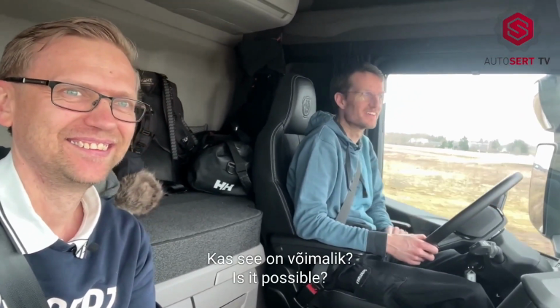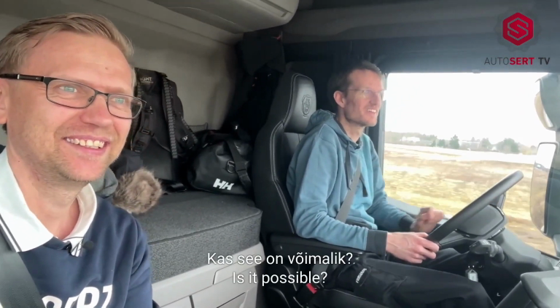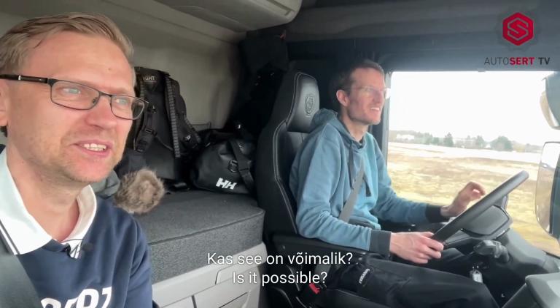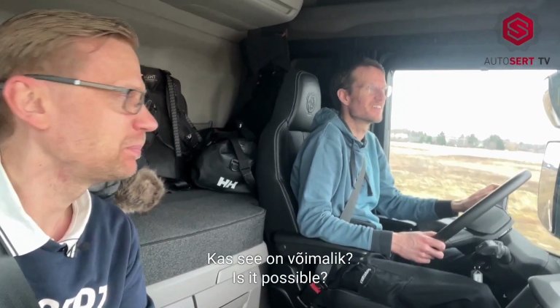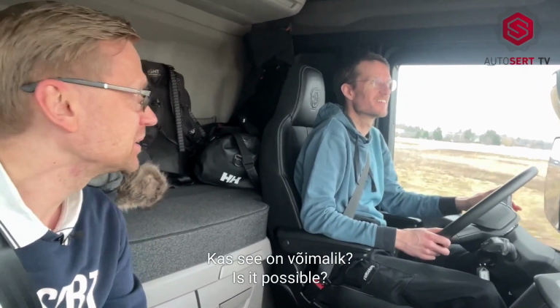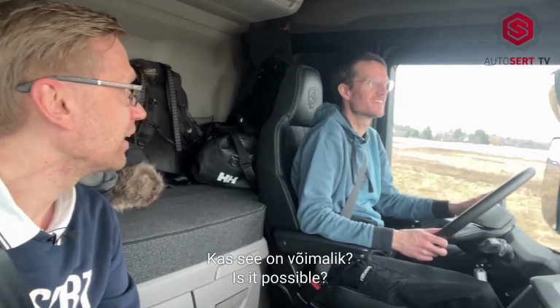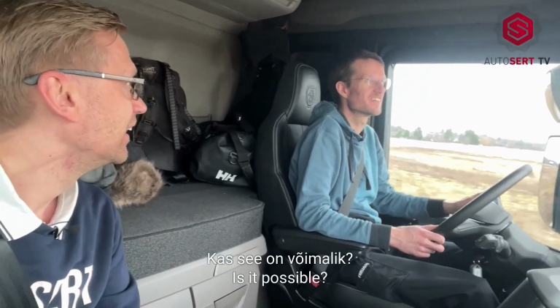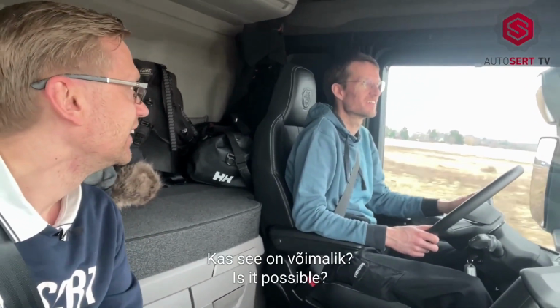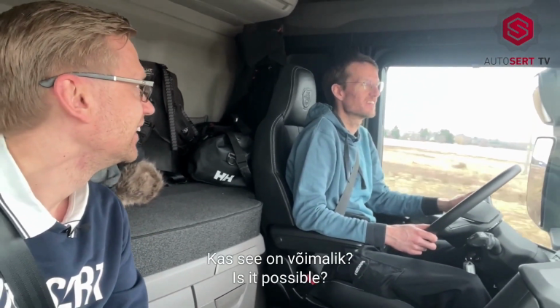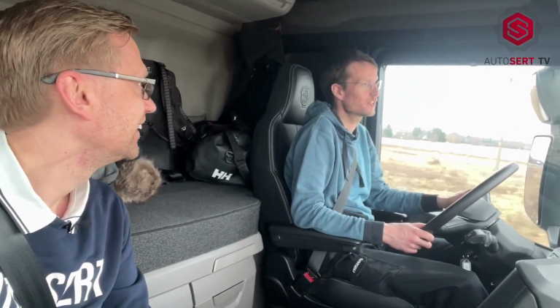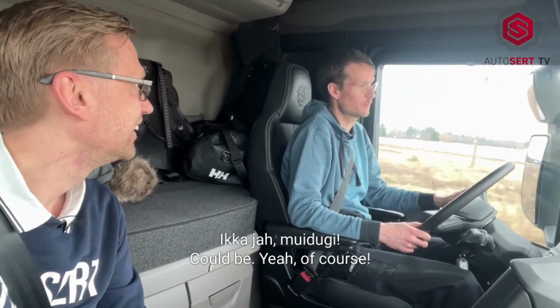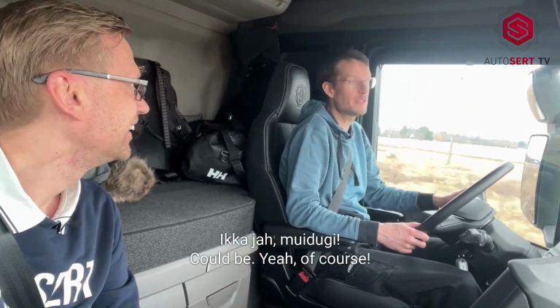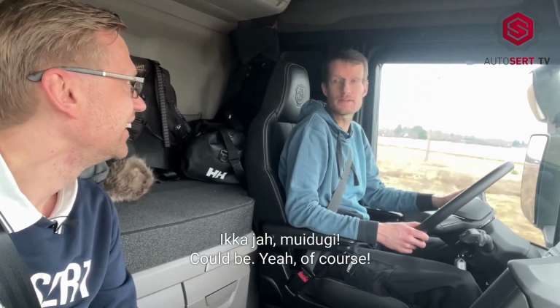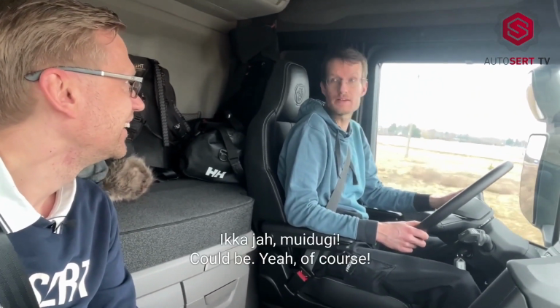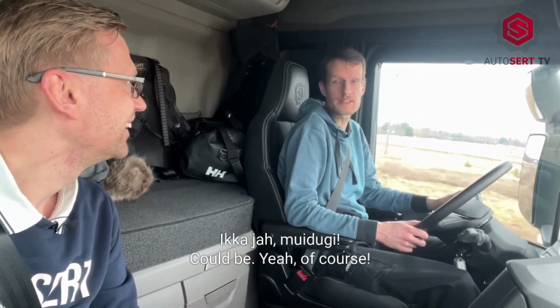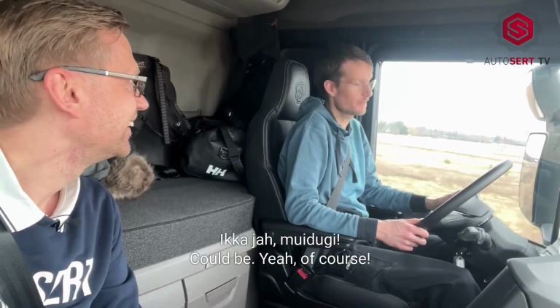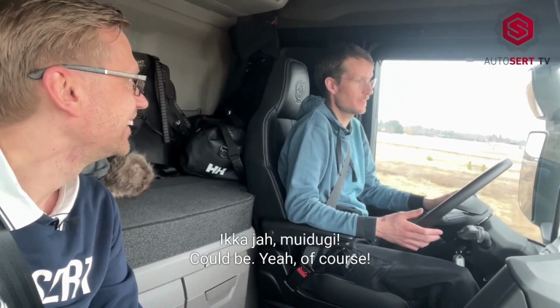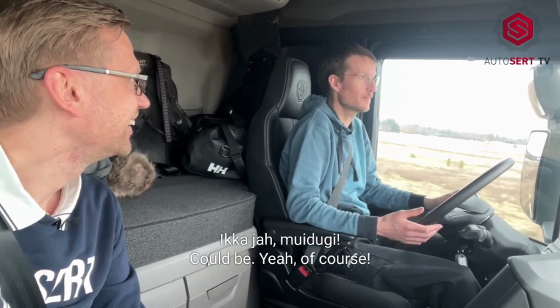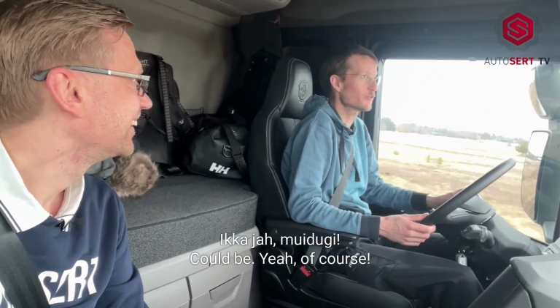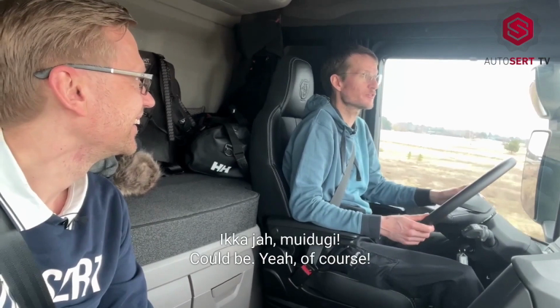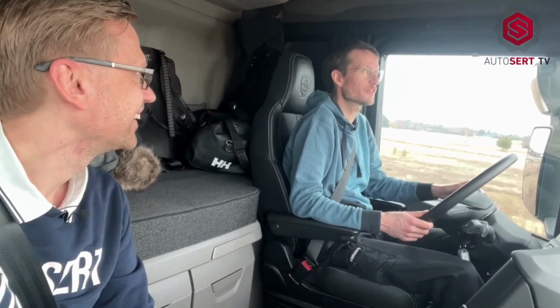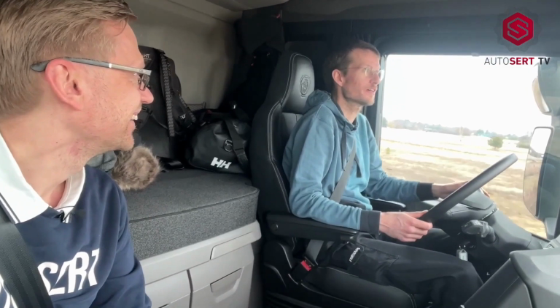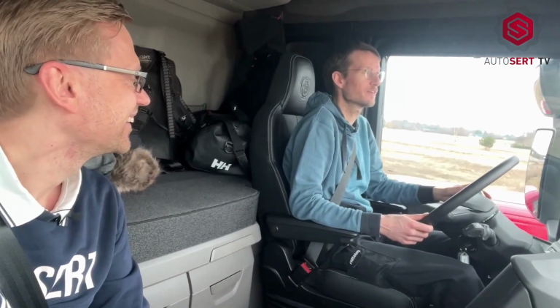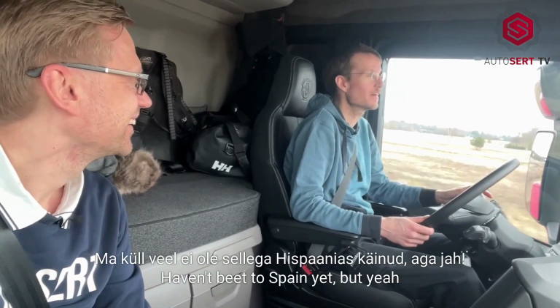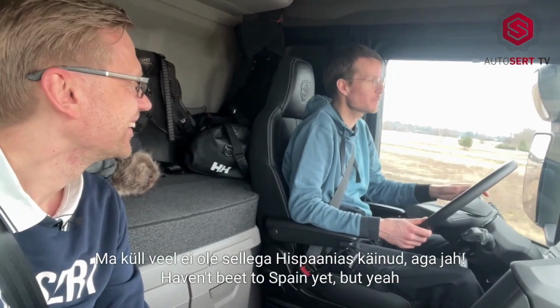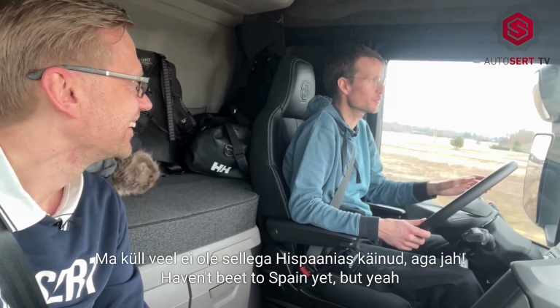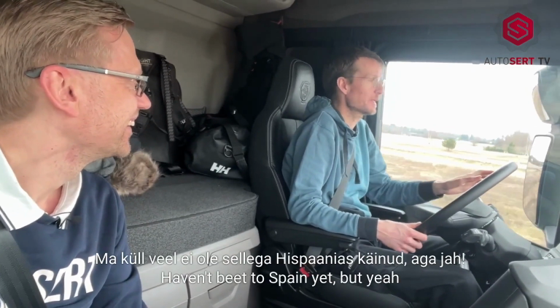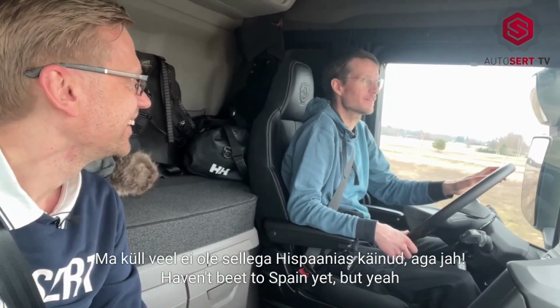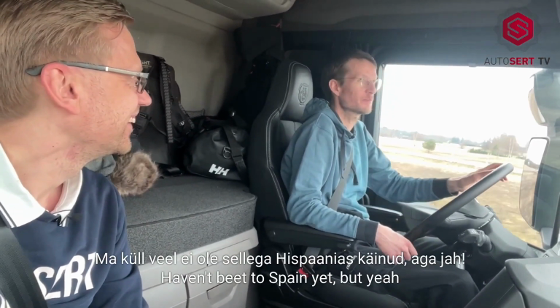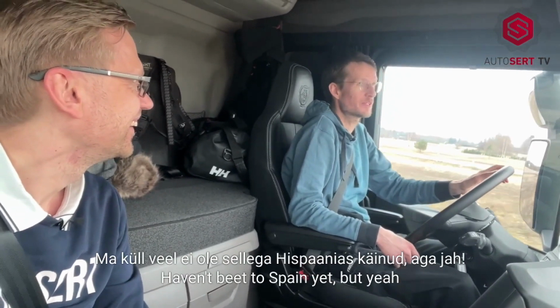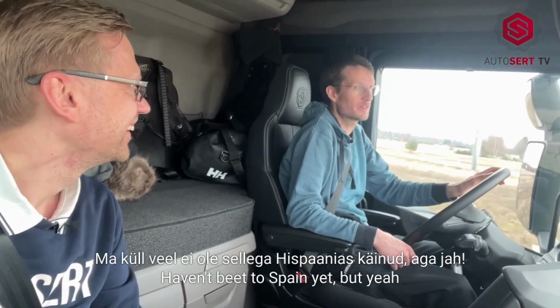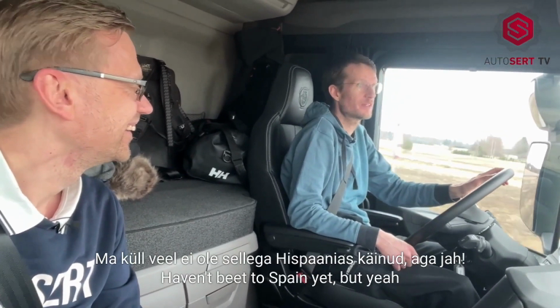Is it possible? Could be. Yeah, of course. I haven't been to Spain yet, but yeah.